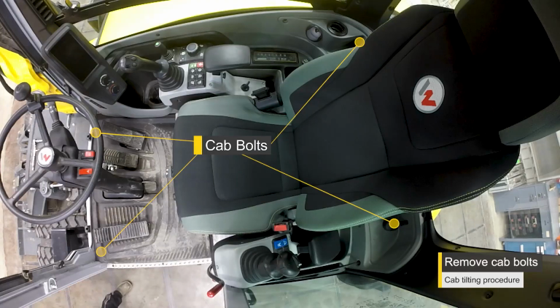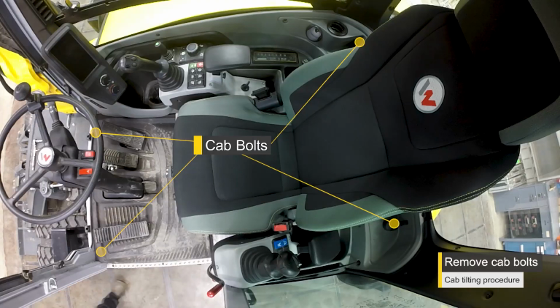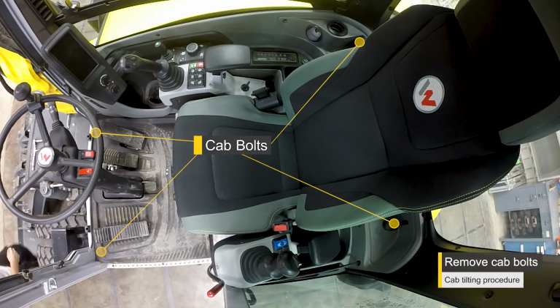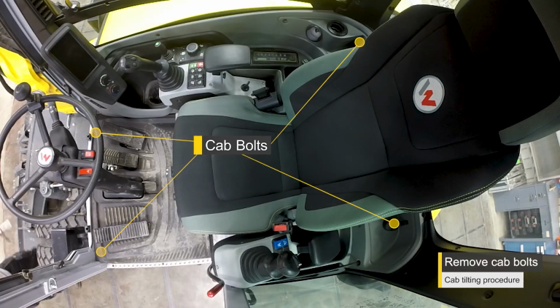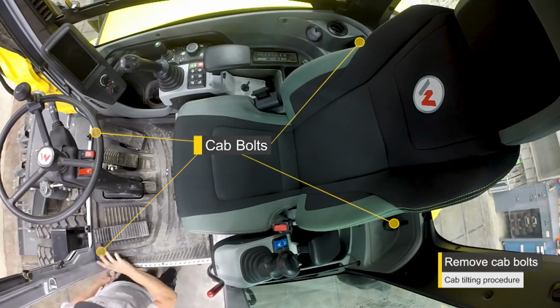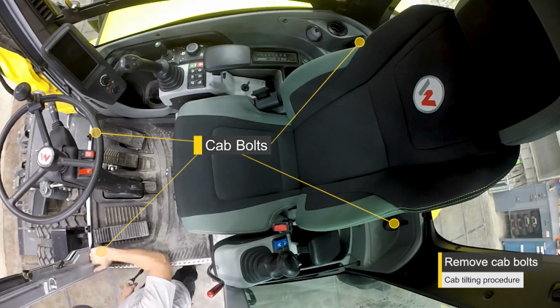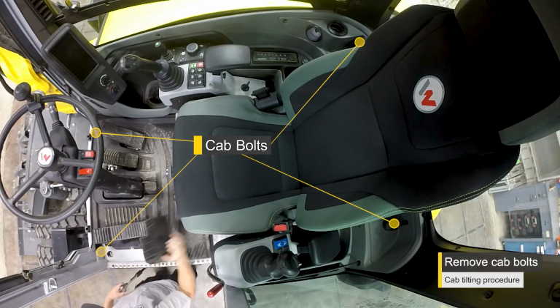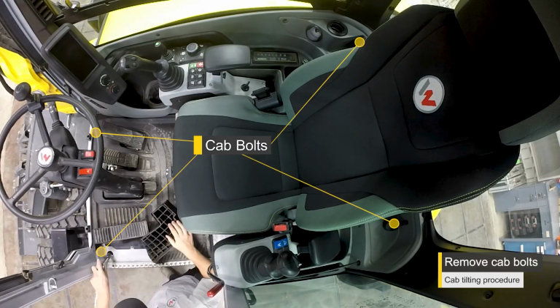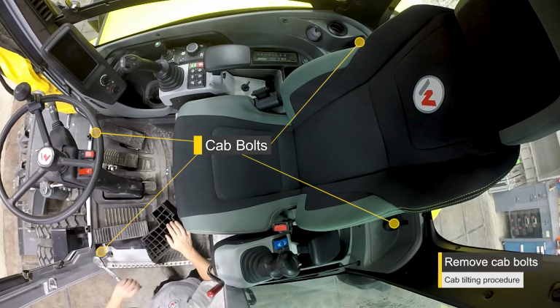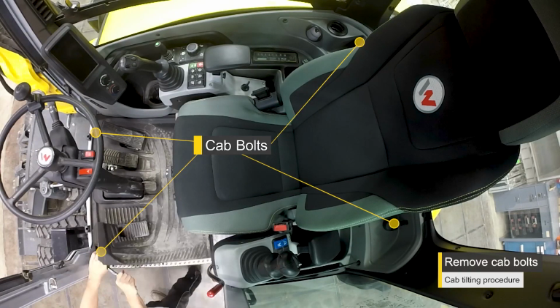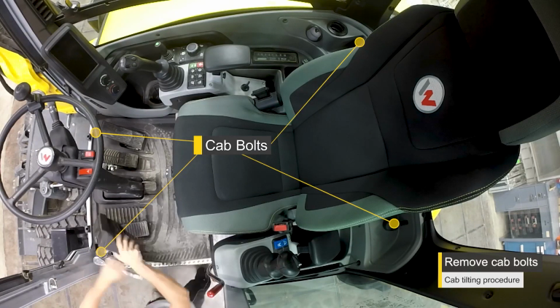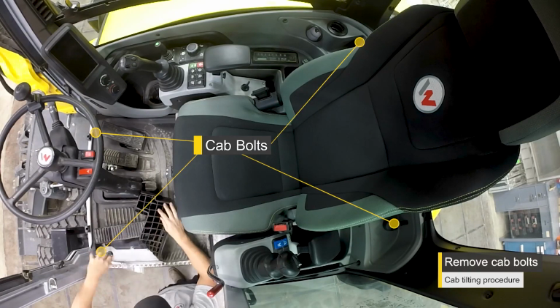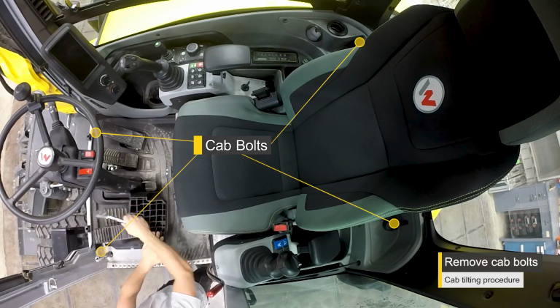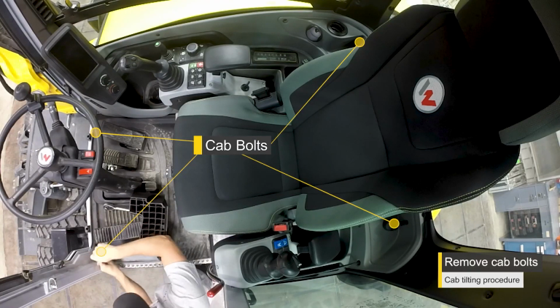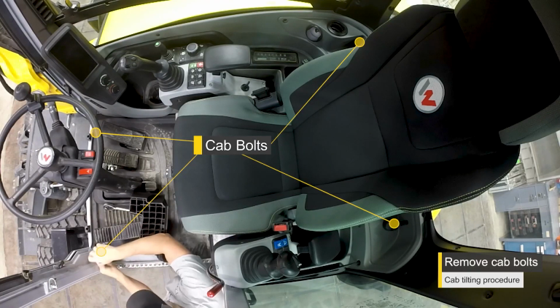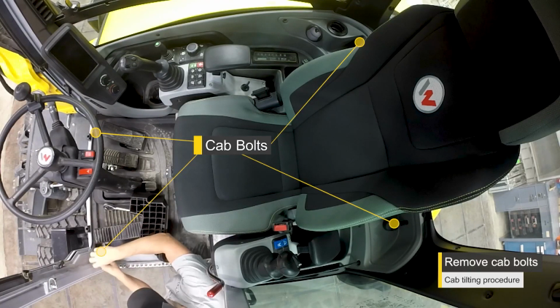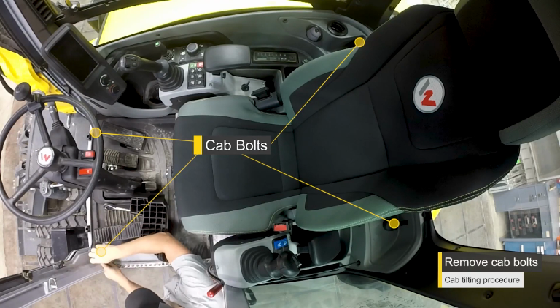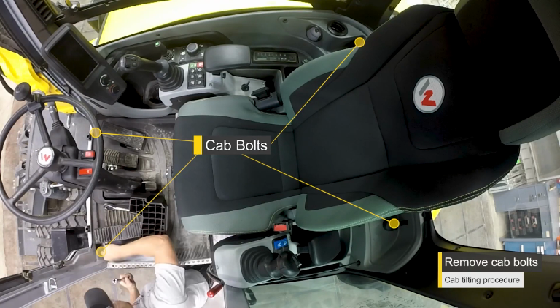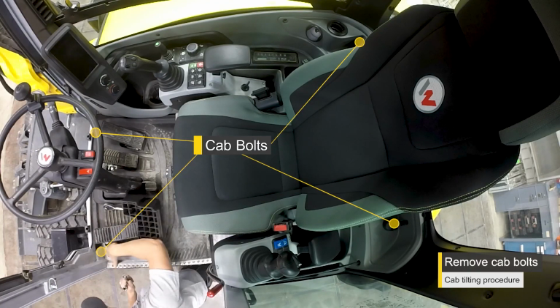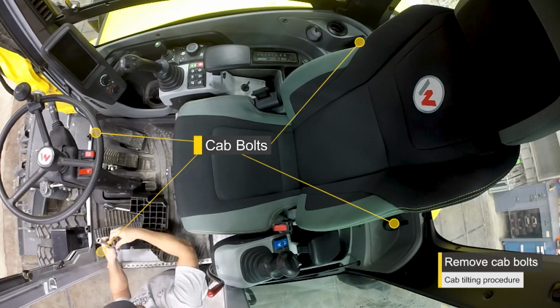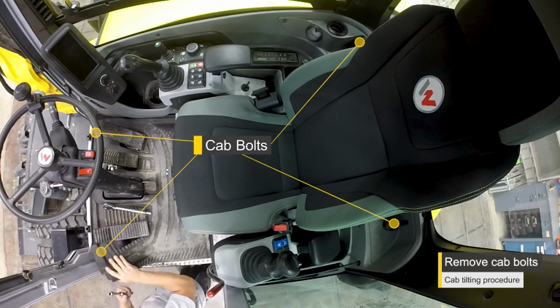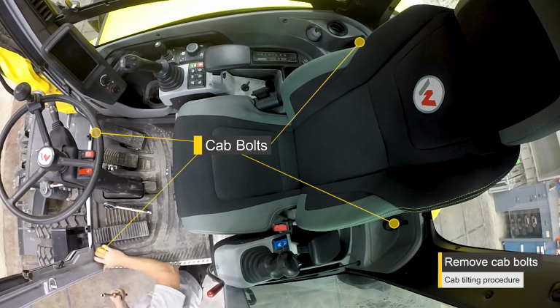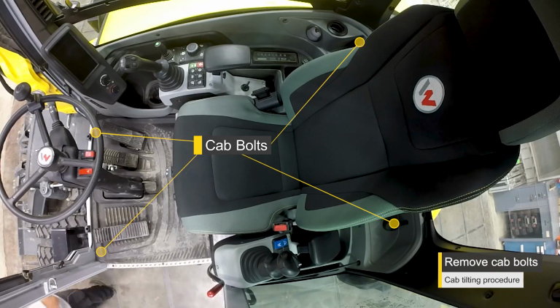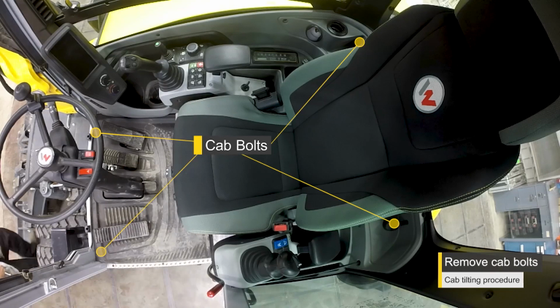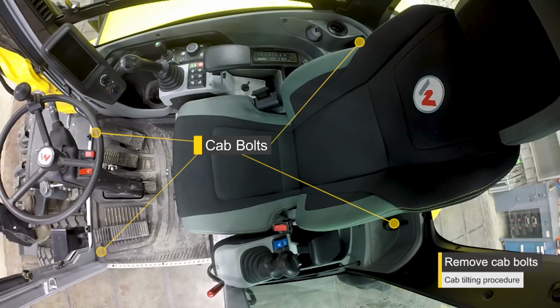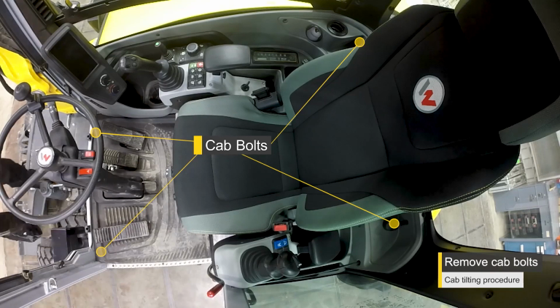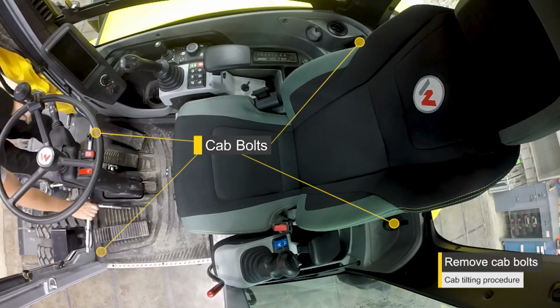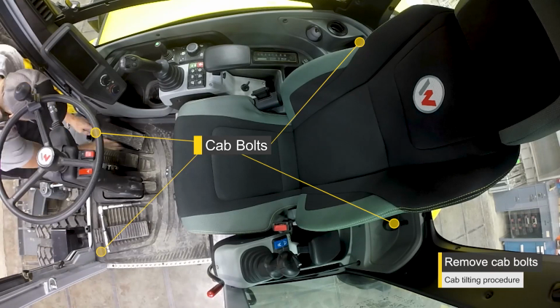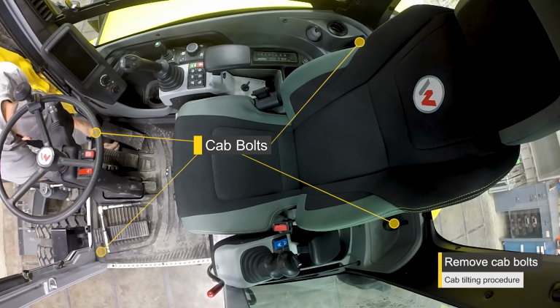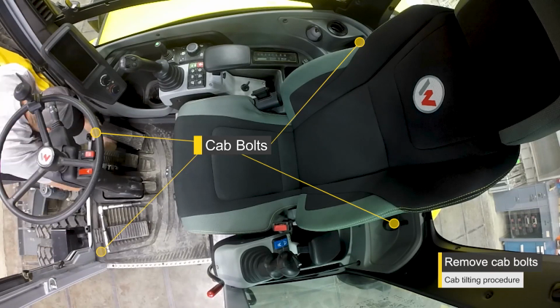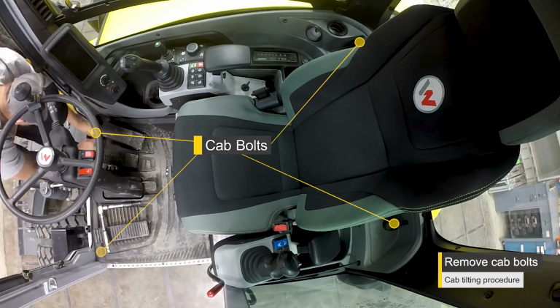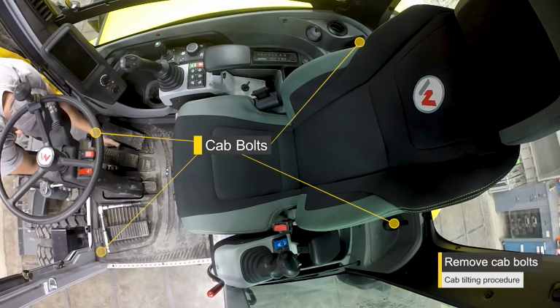Remove these four bolts from inside the cab. There are two behind the seat and two underneath the floor mat.